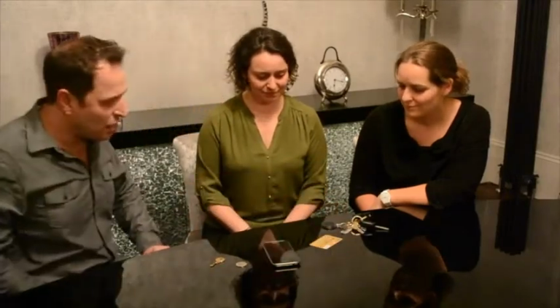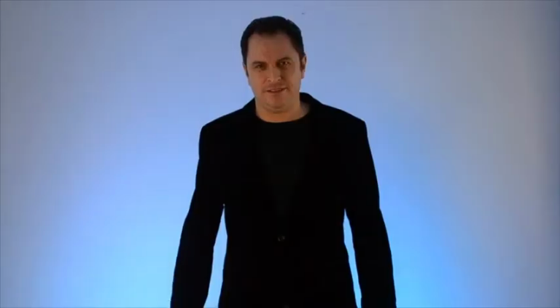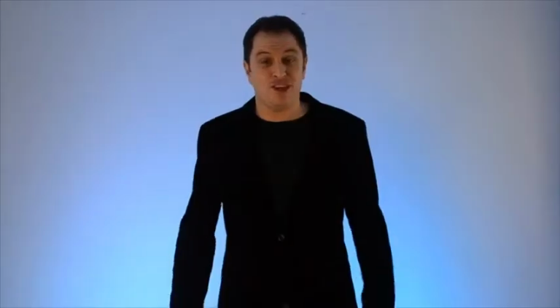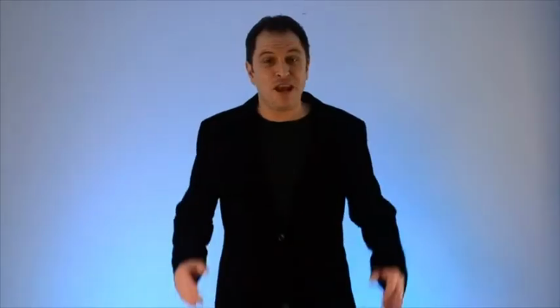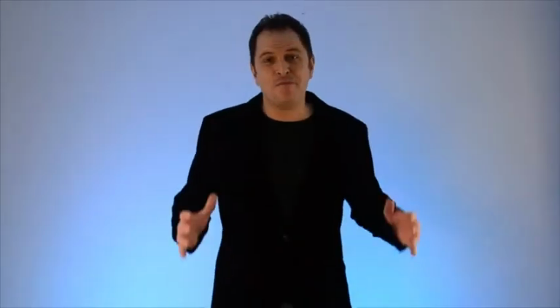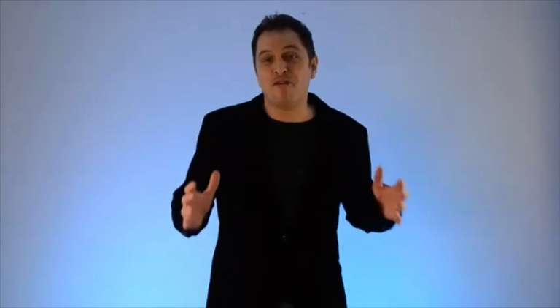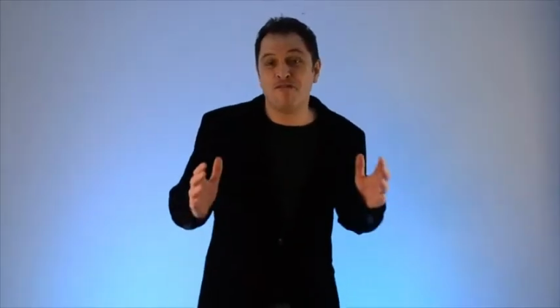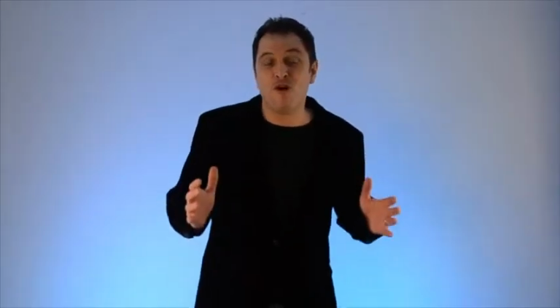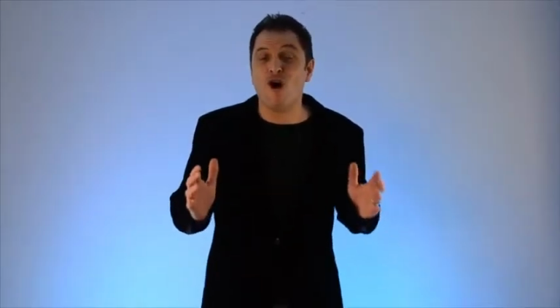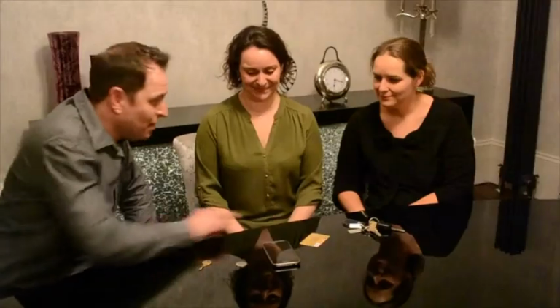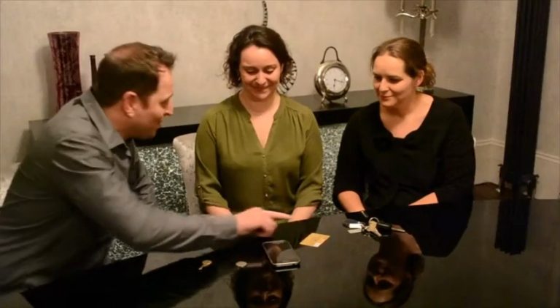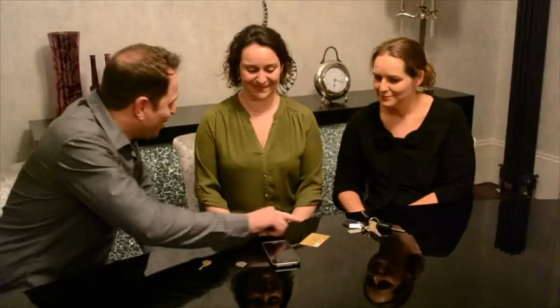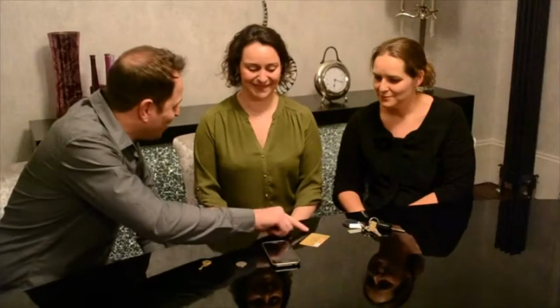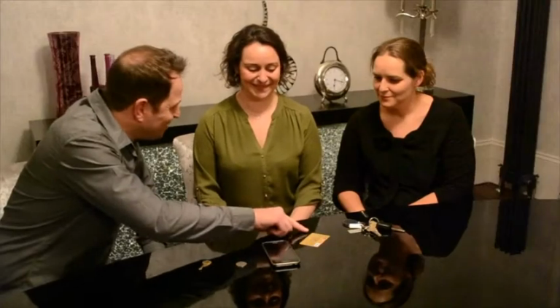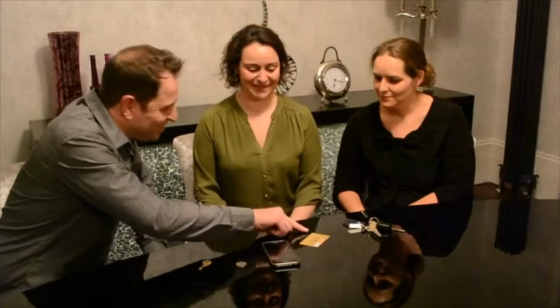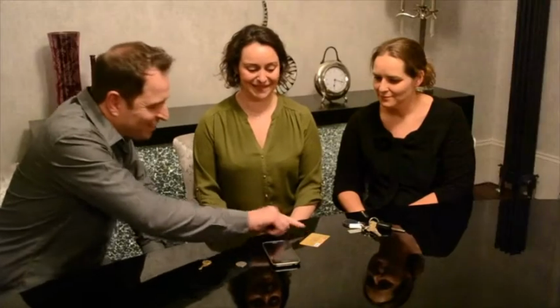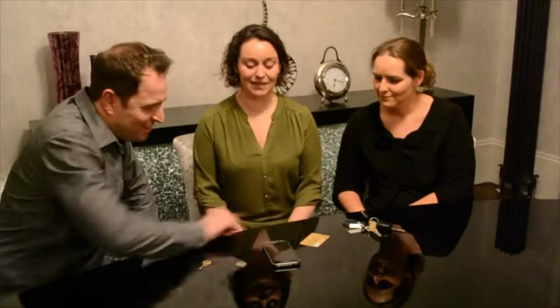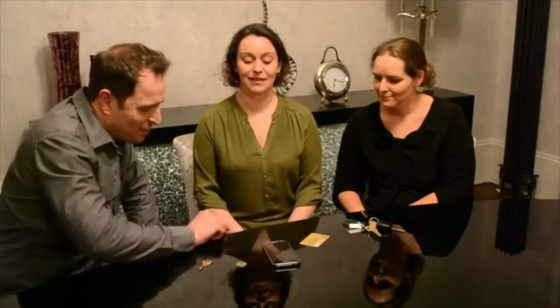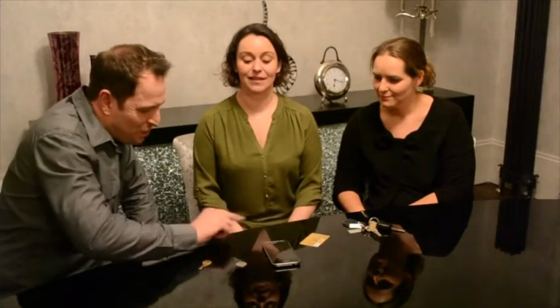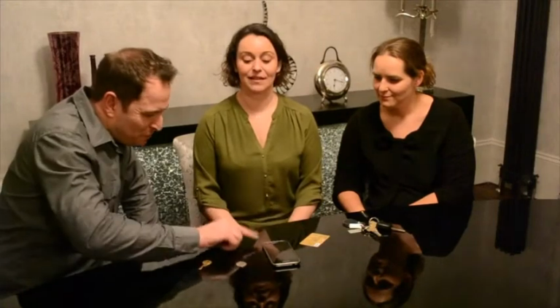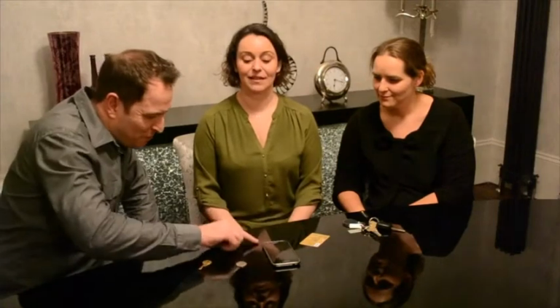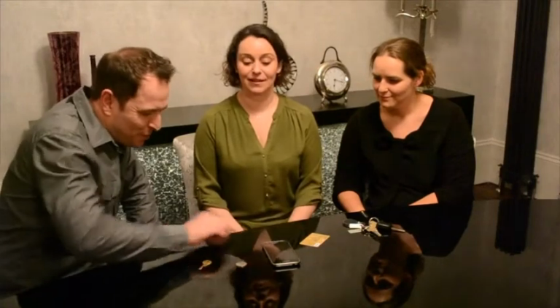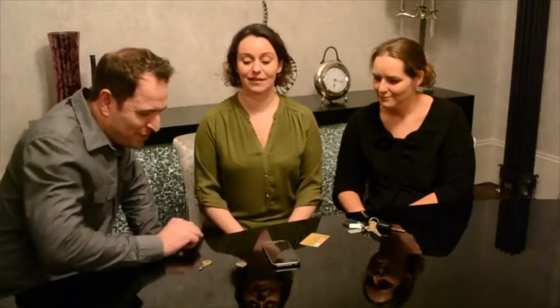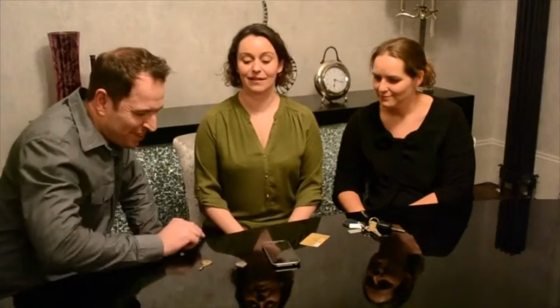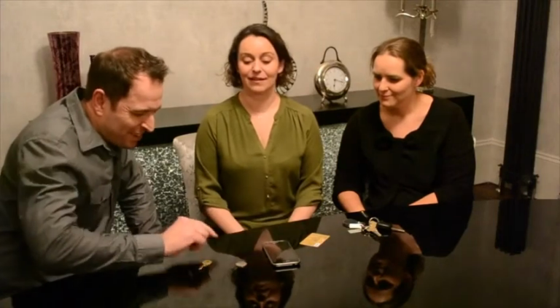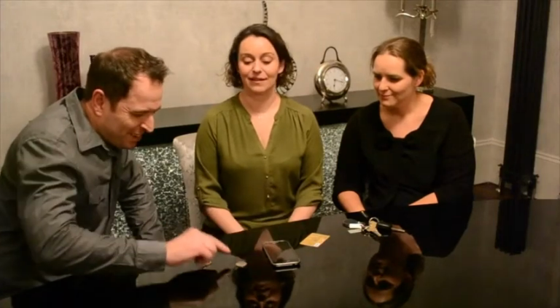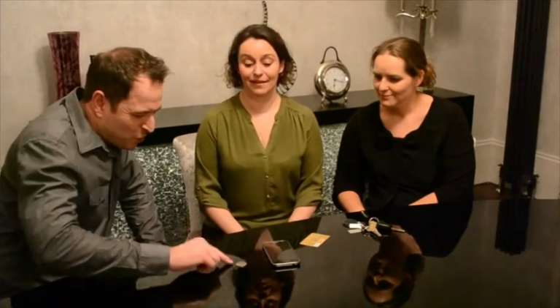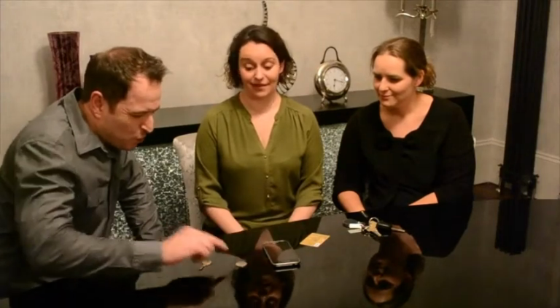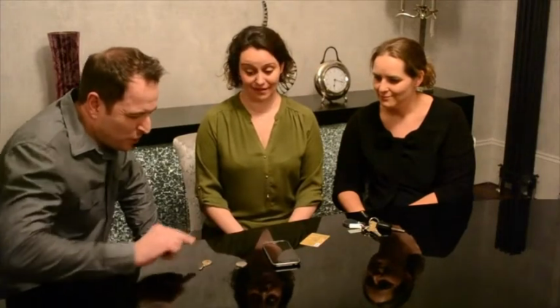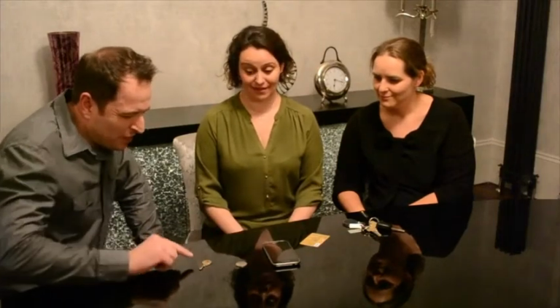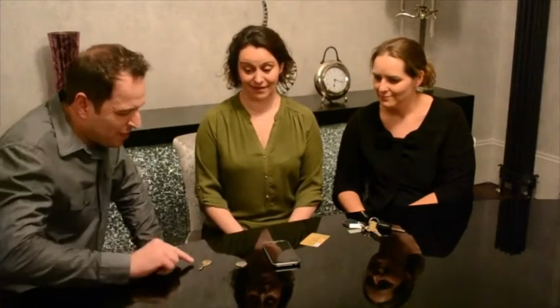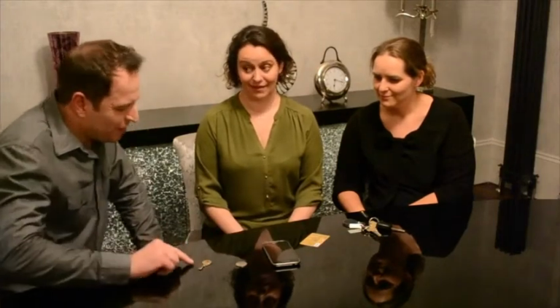You now borrow four objects: a card, a phone, a coin, and a key.